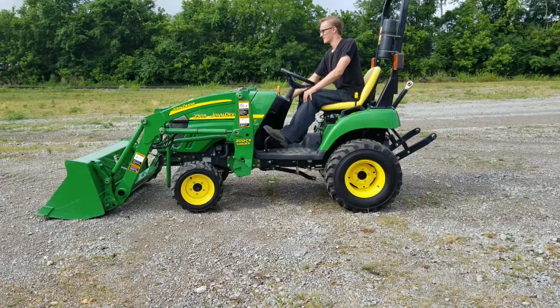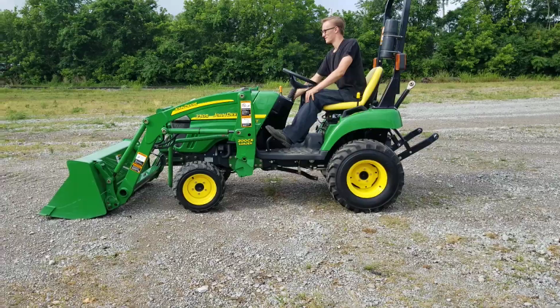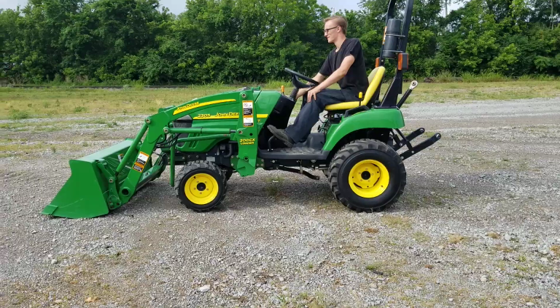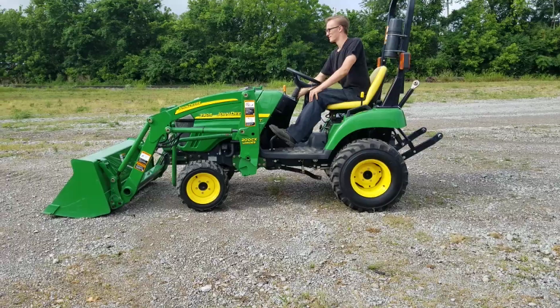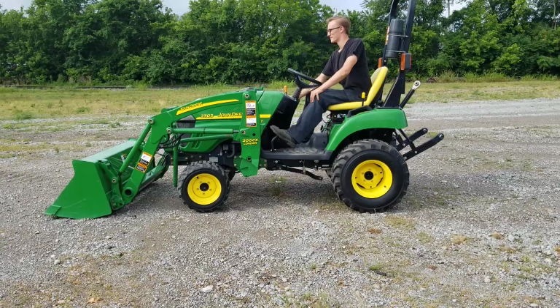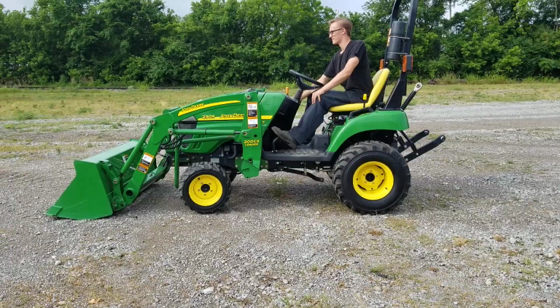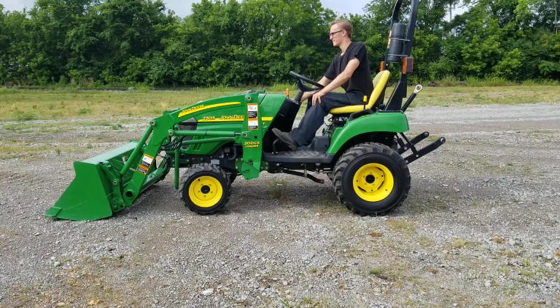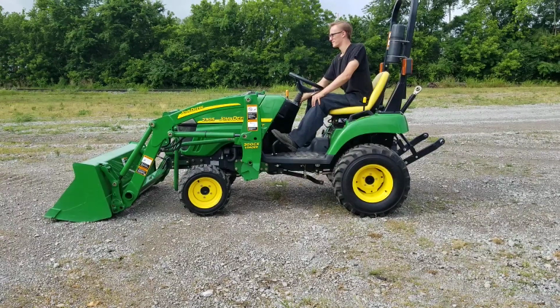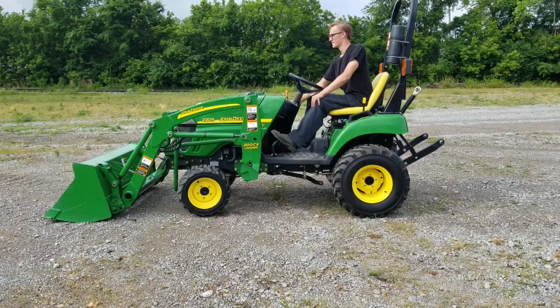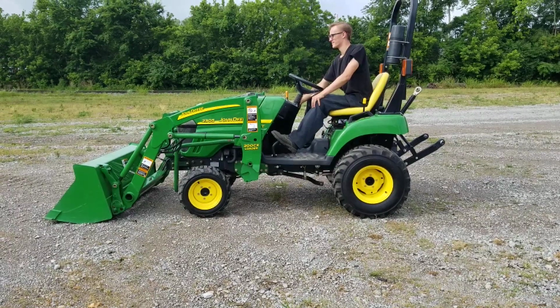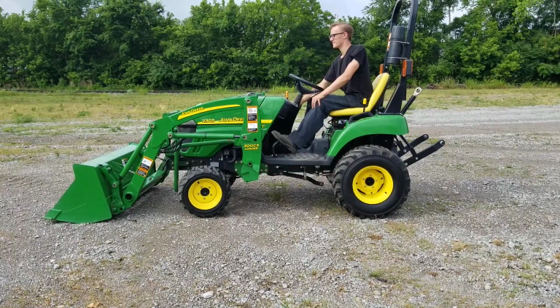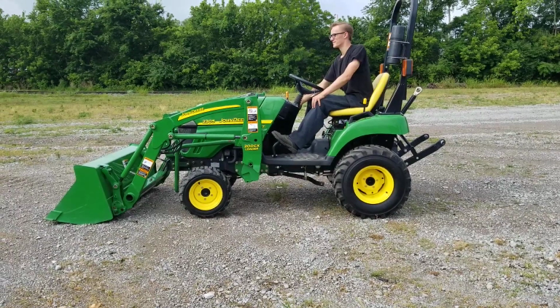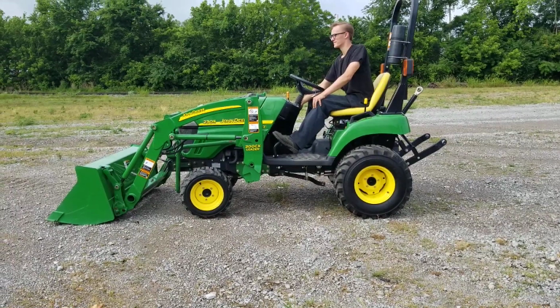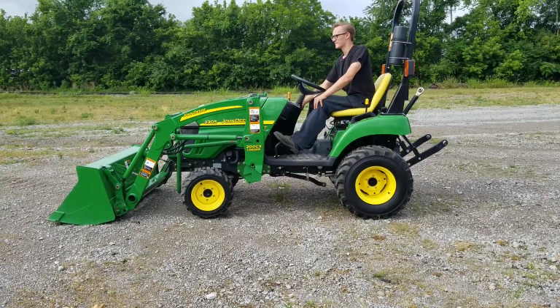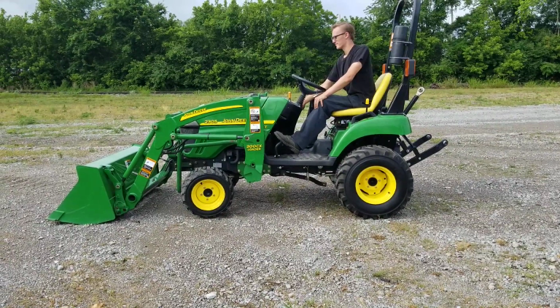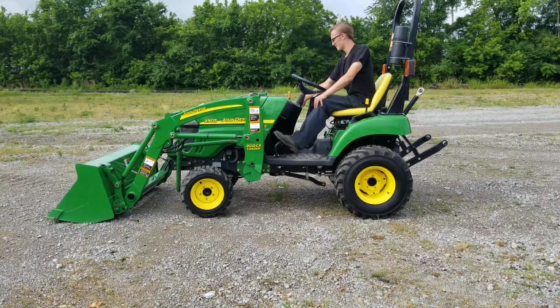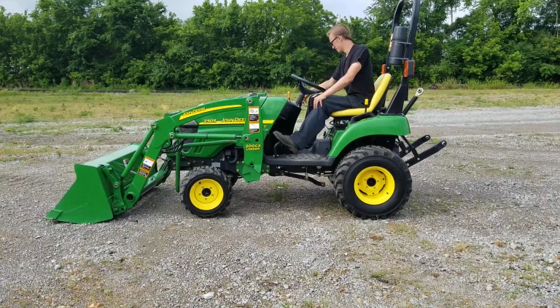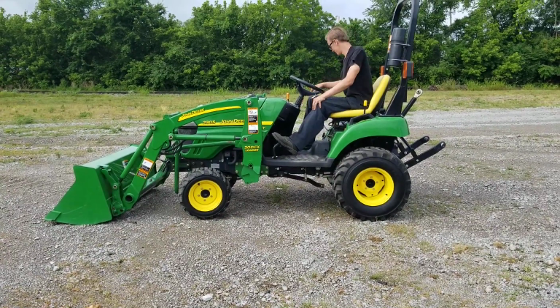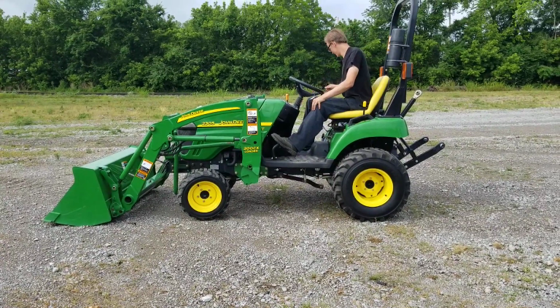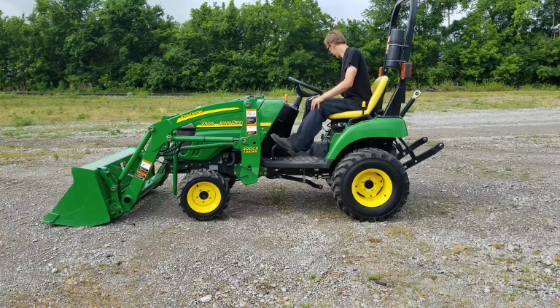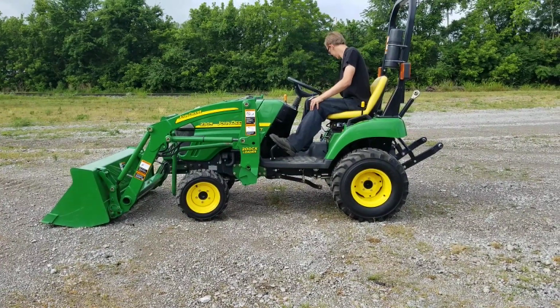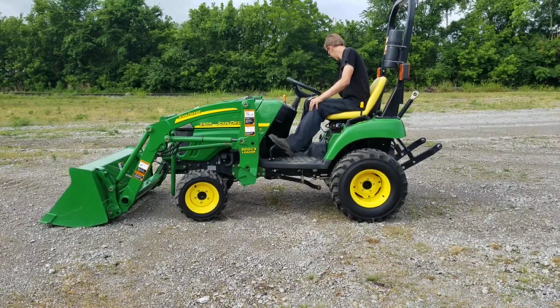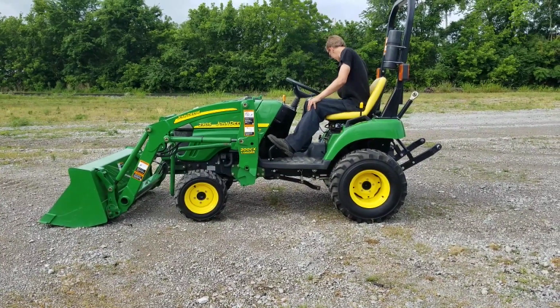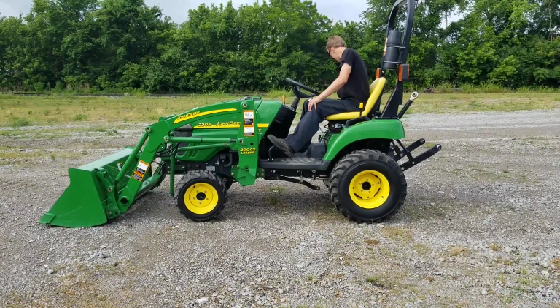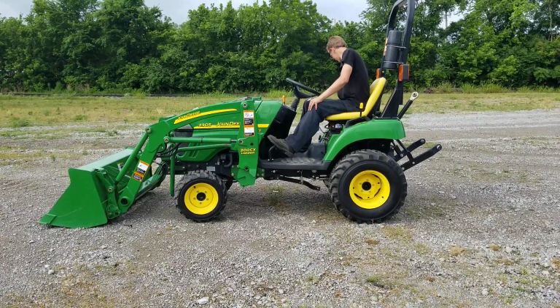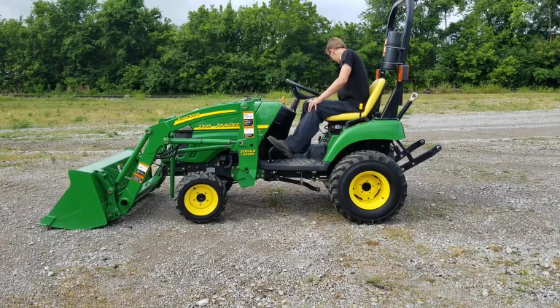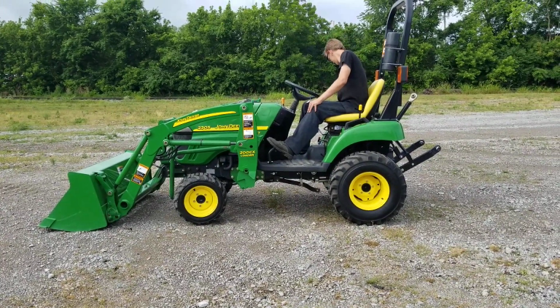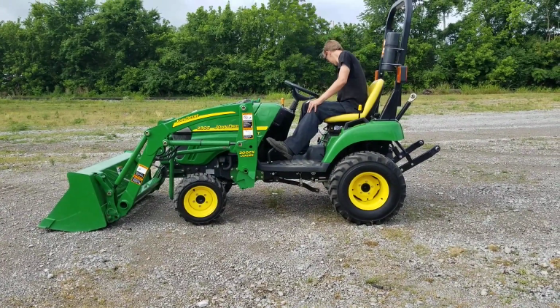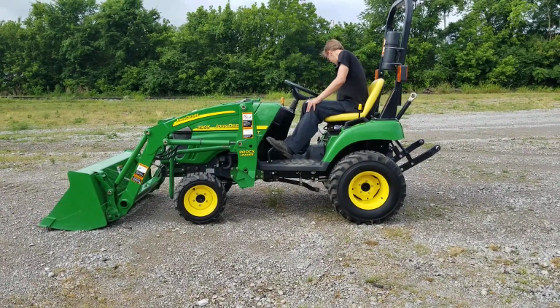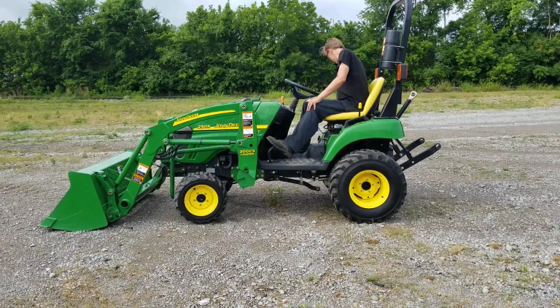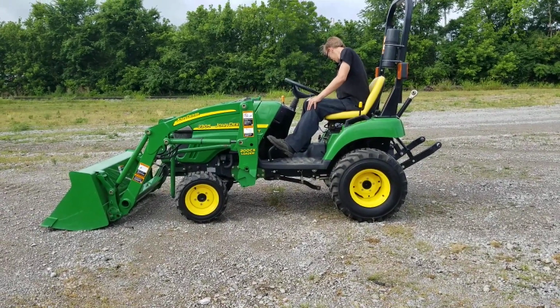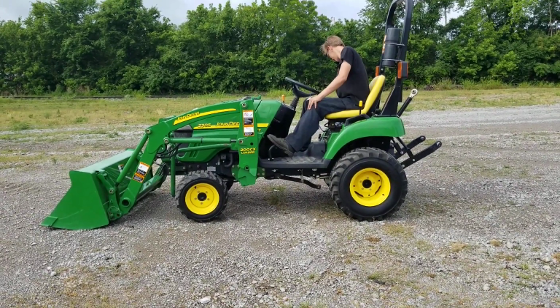Here we have the John Deere 2305 with the 200CX loader on it.